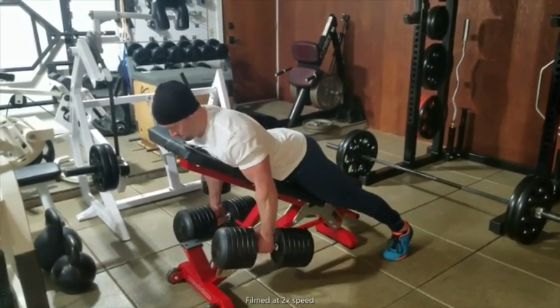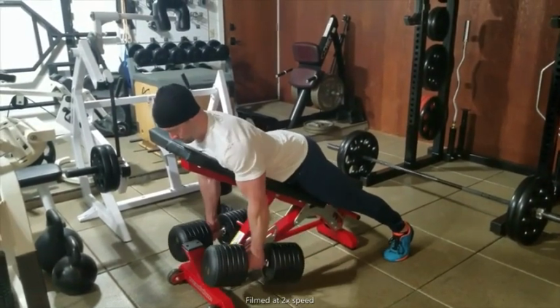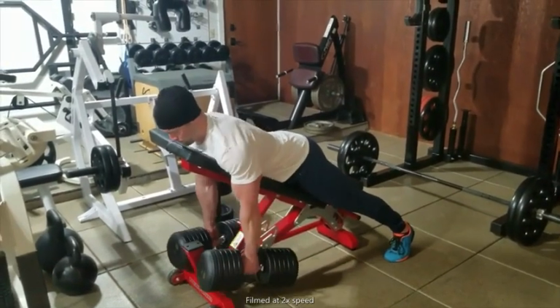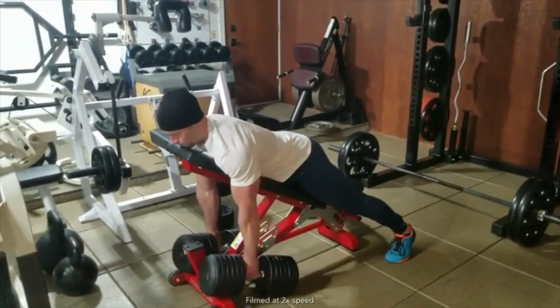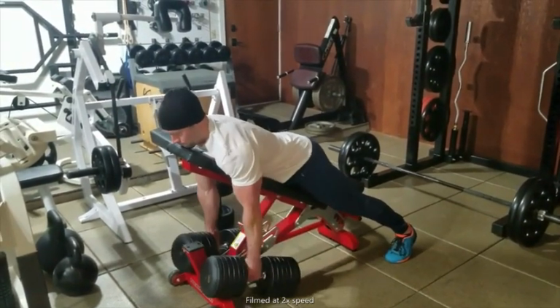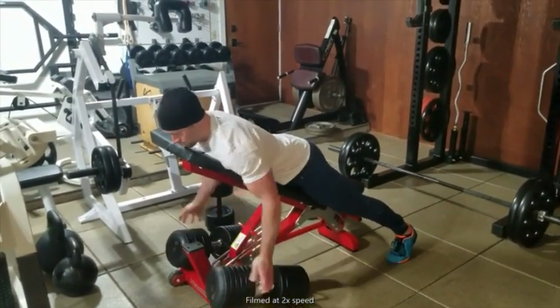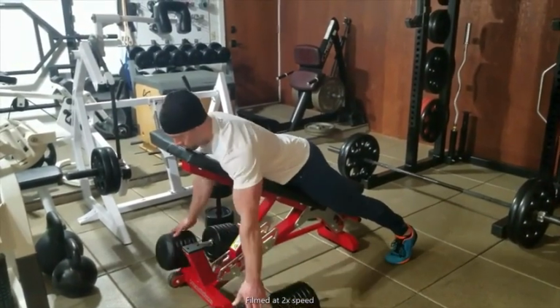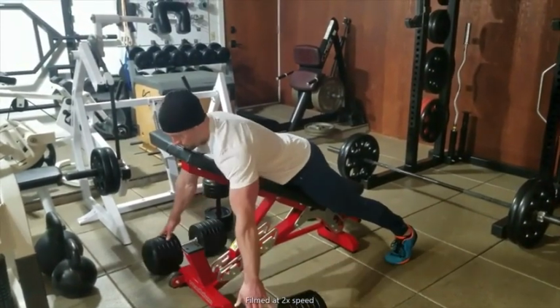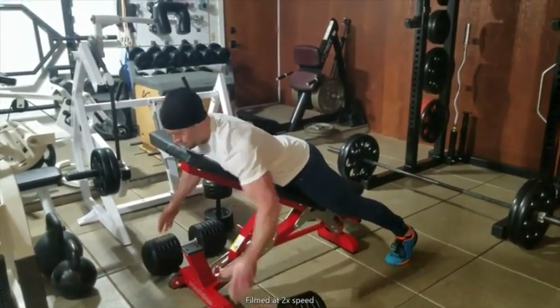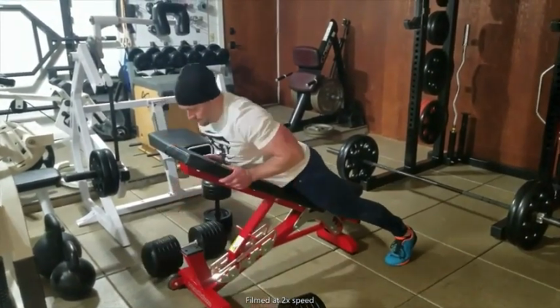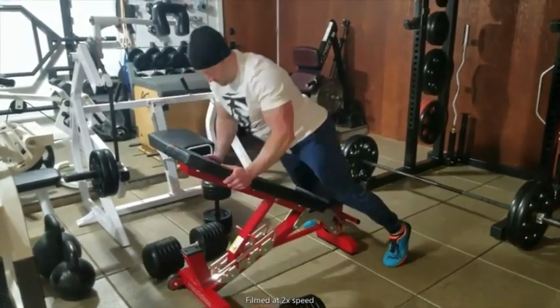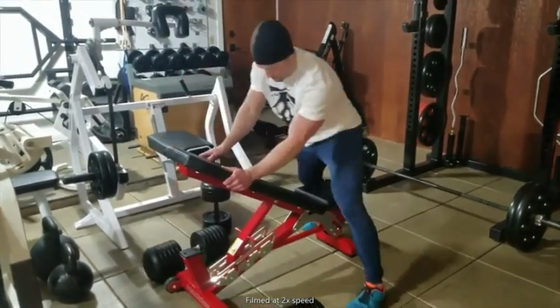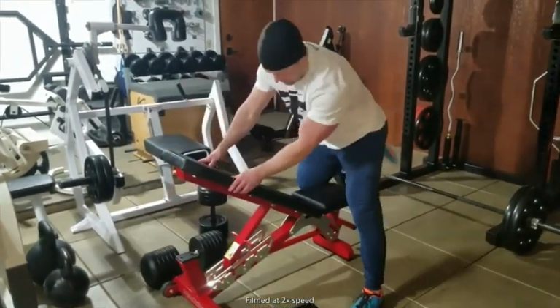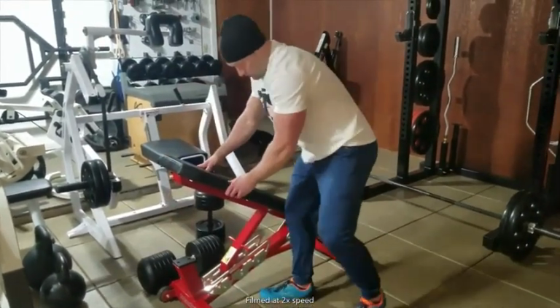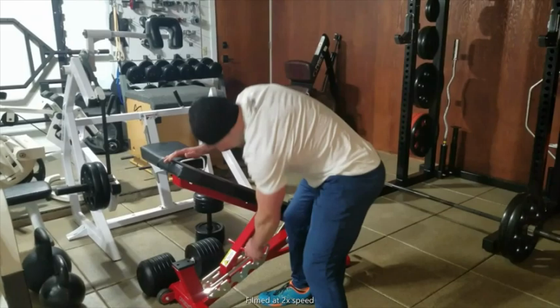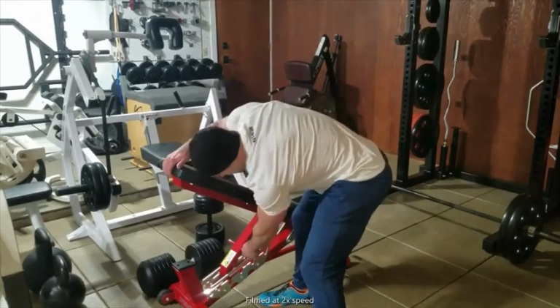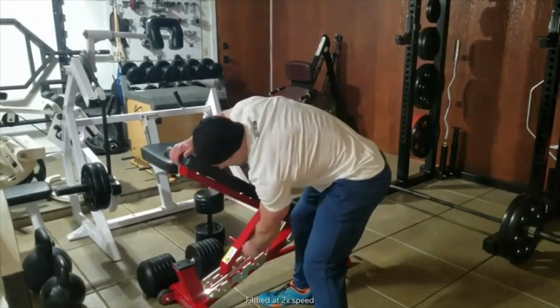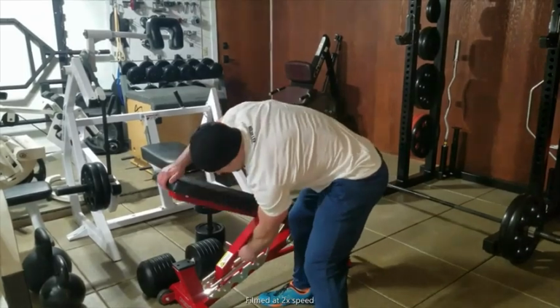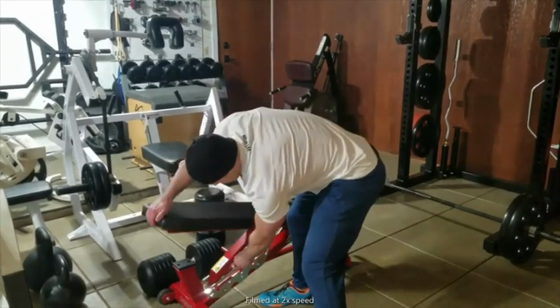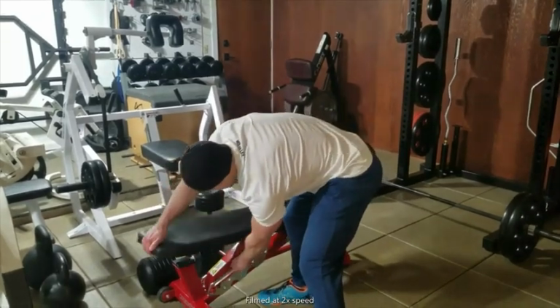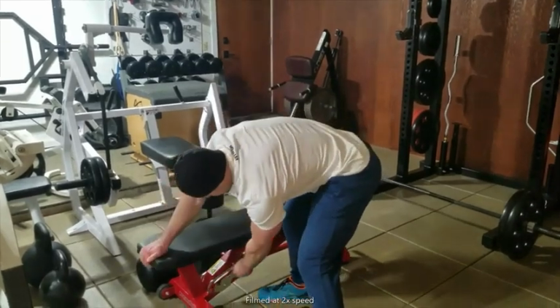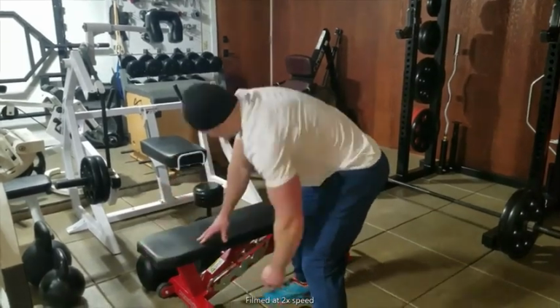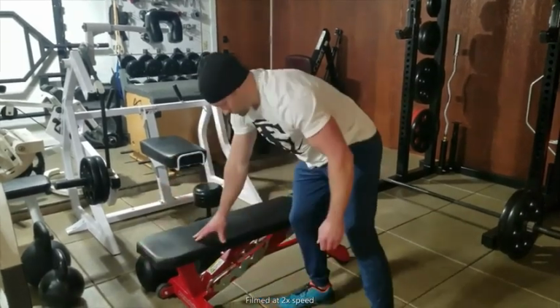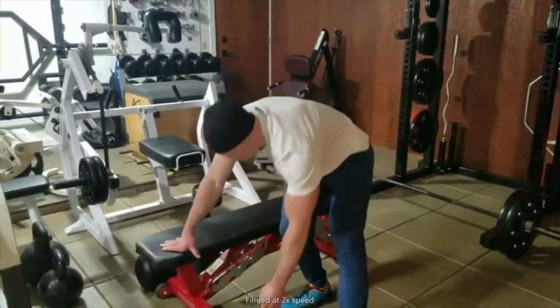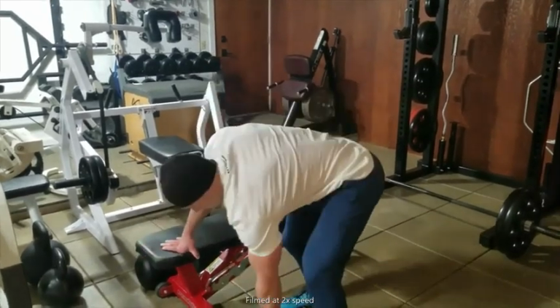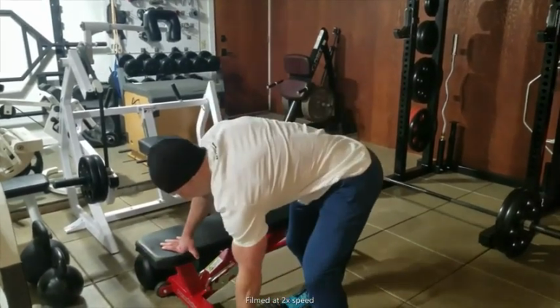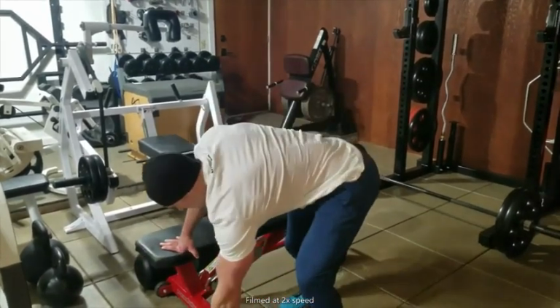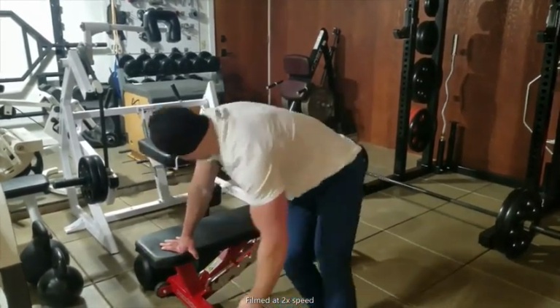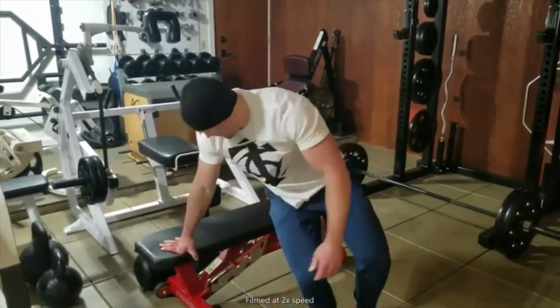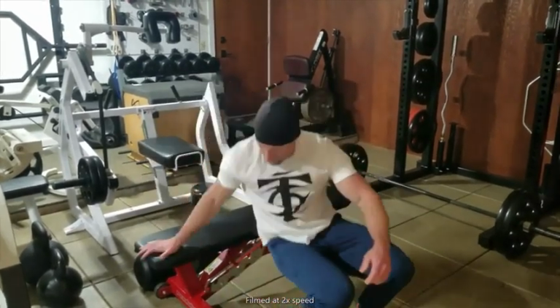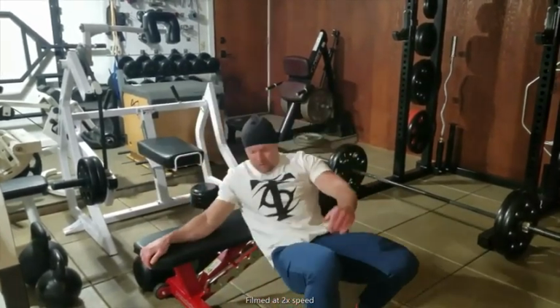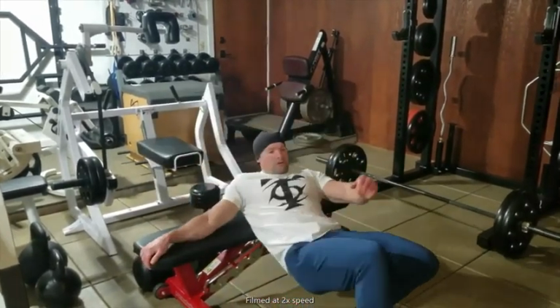For each exercise, use a weight that you would normally perform eight to 15 repetitions with if it were a straight set.